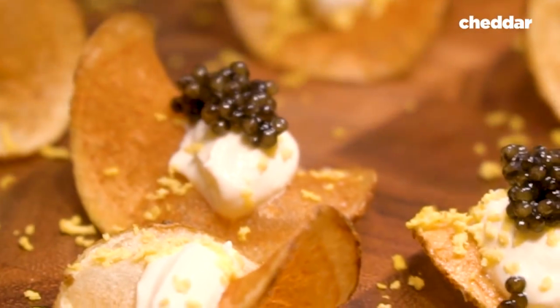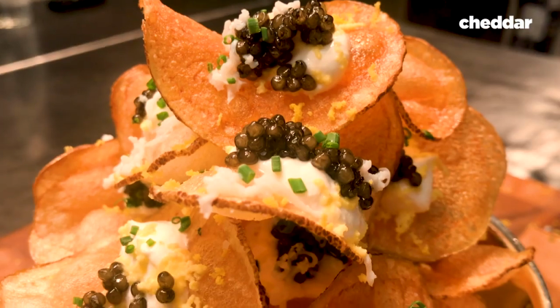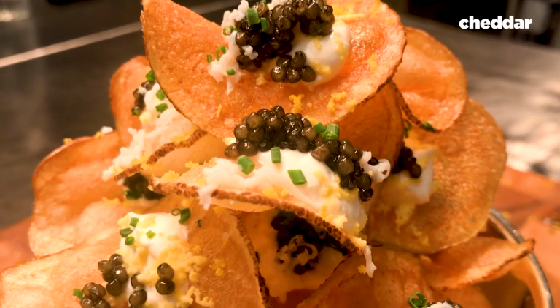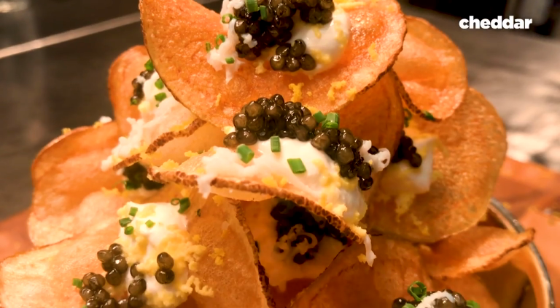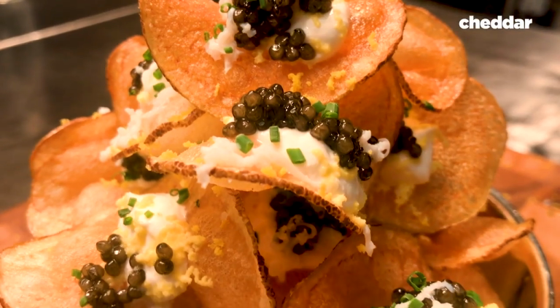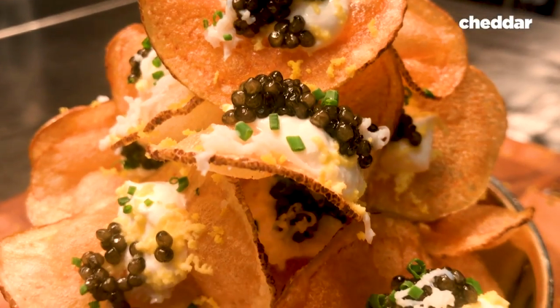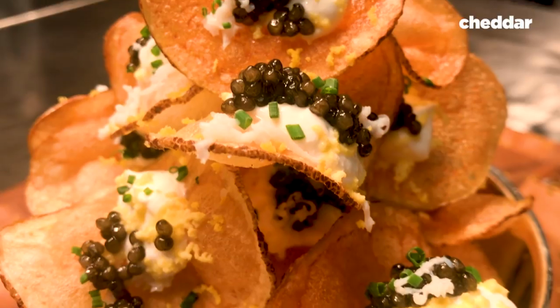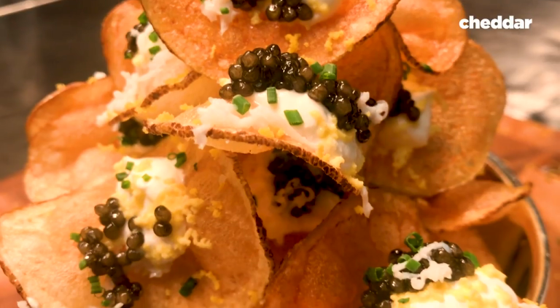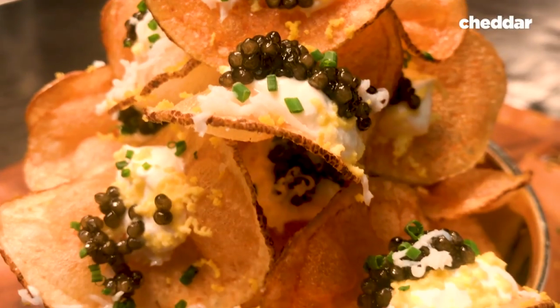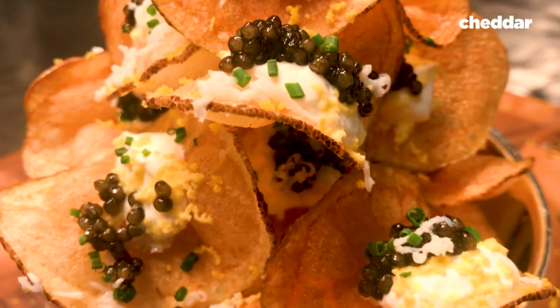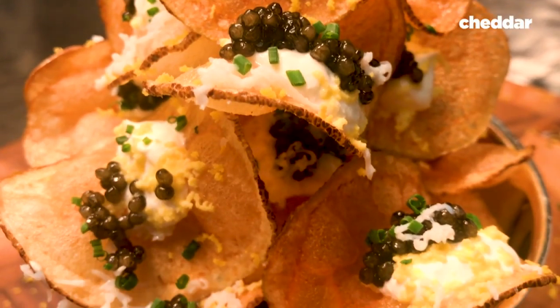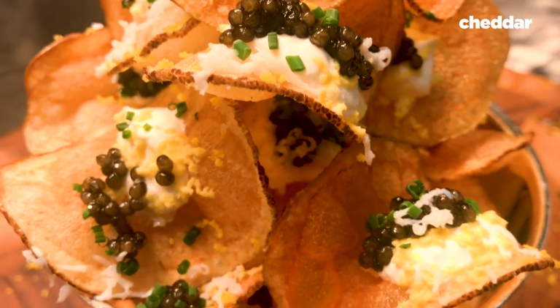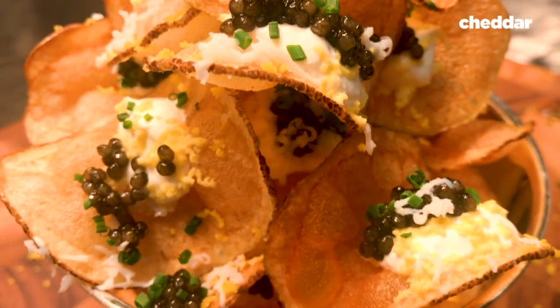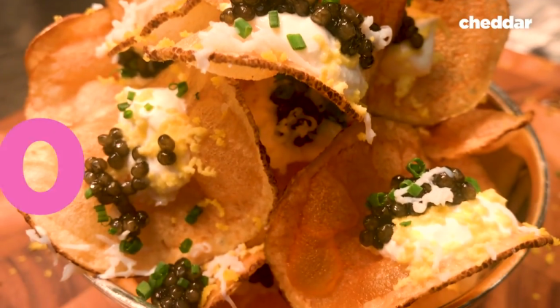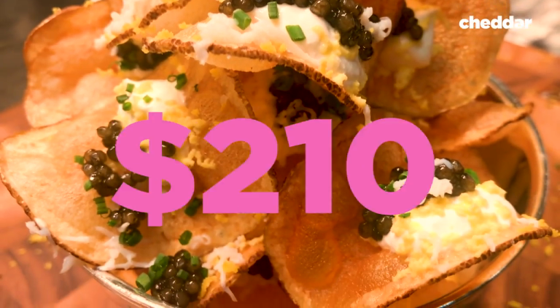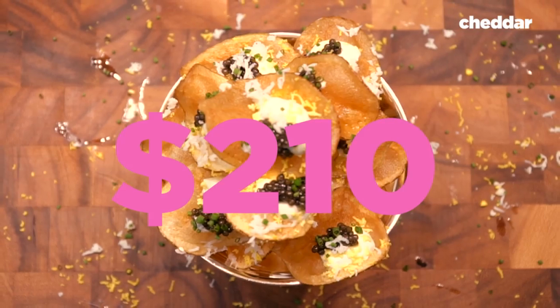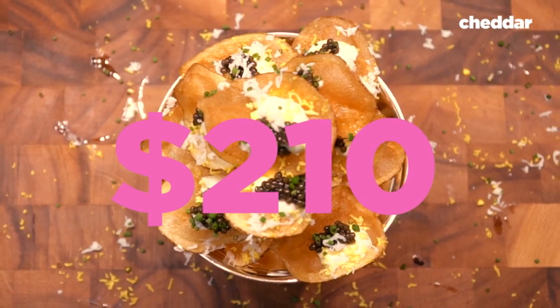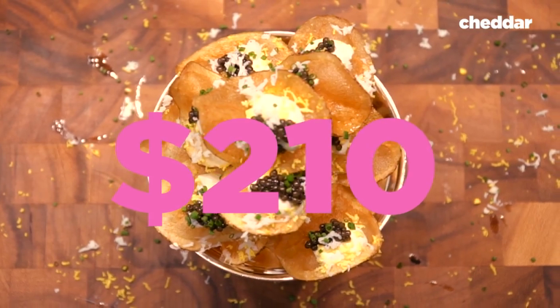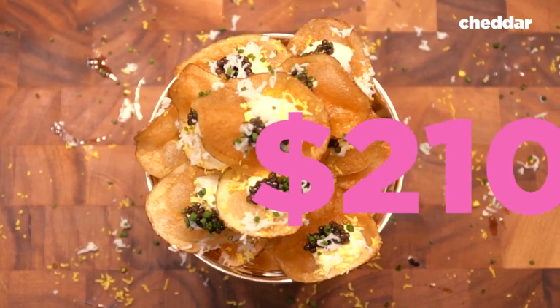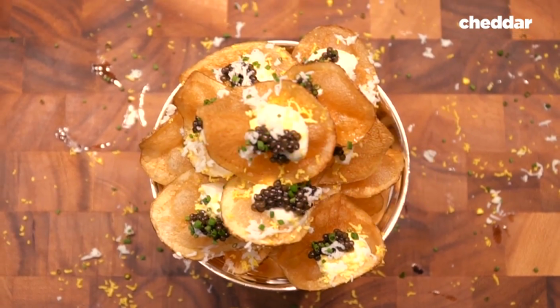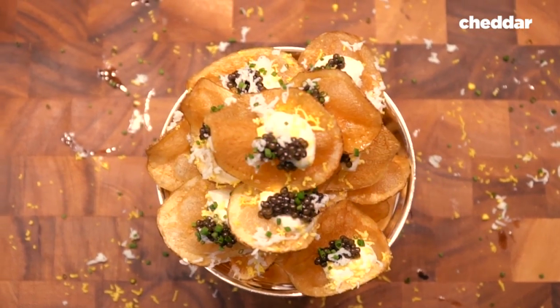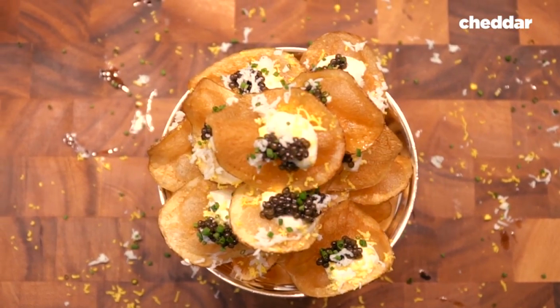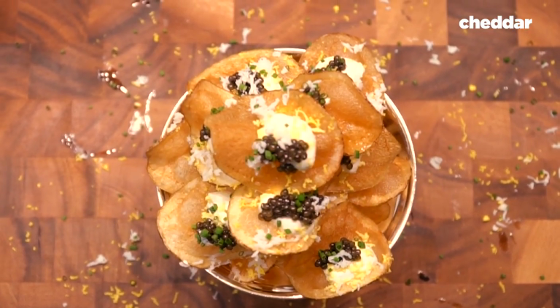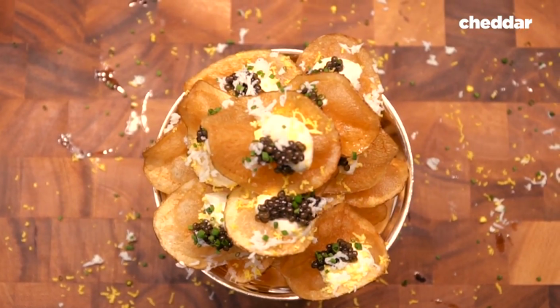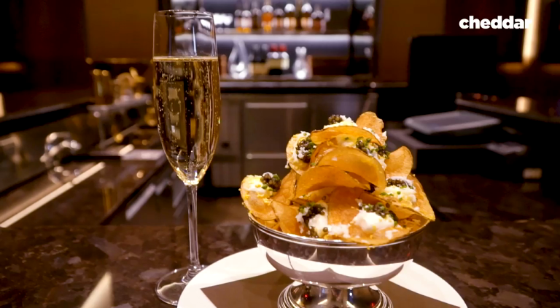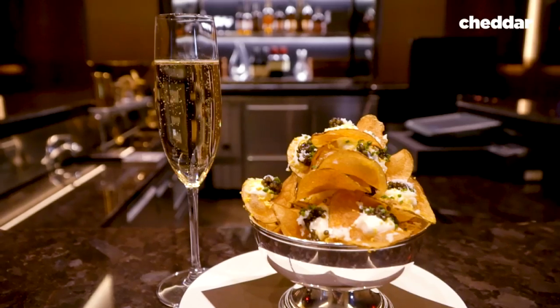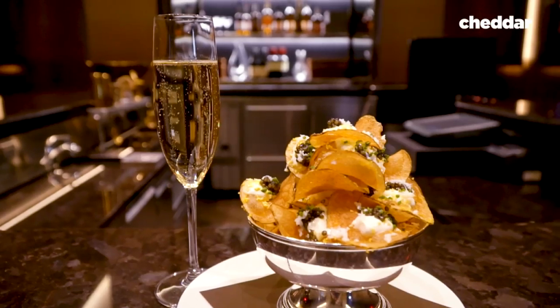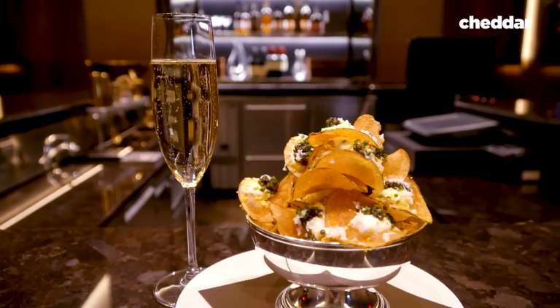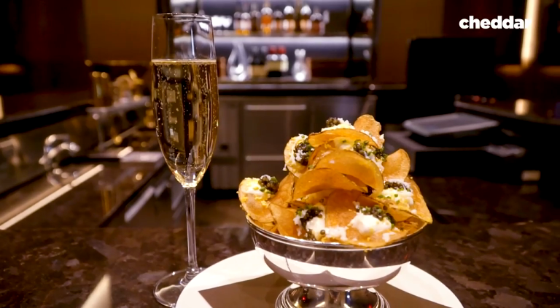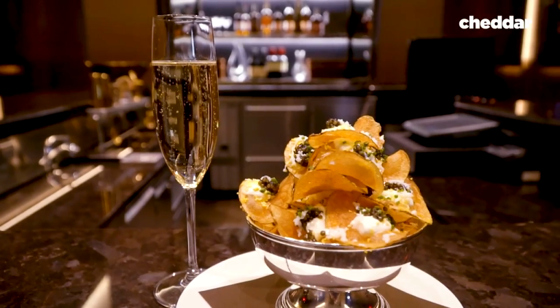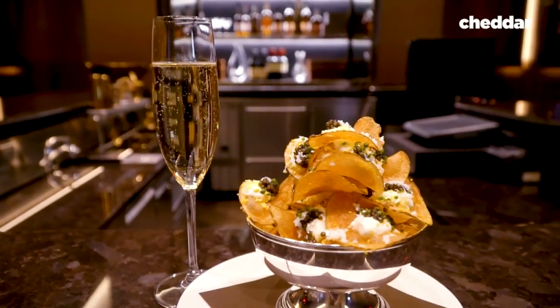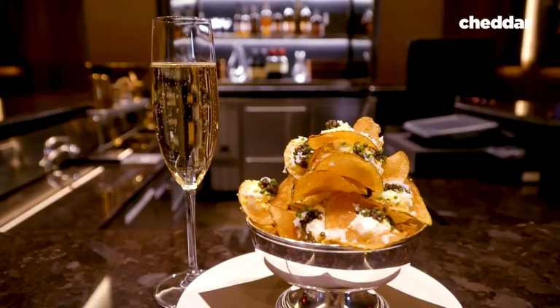Today we are at the Park Hyatt Hotel in New York to taste their $210 caviar topped Russian nachos.